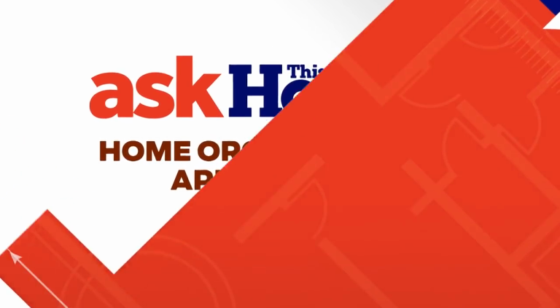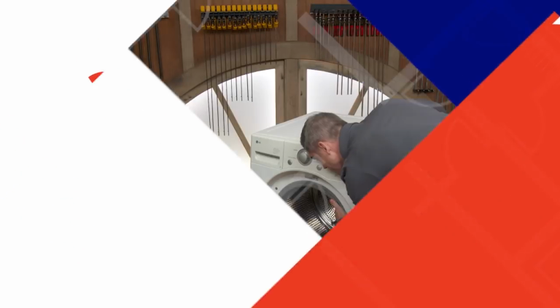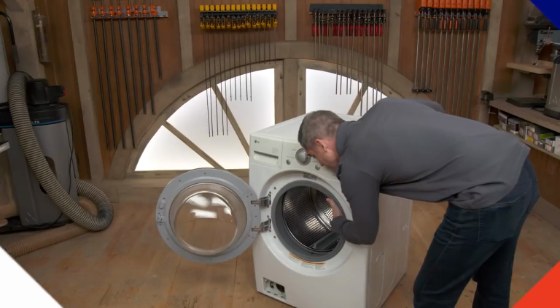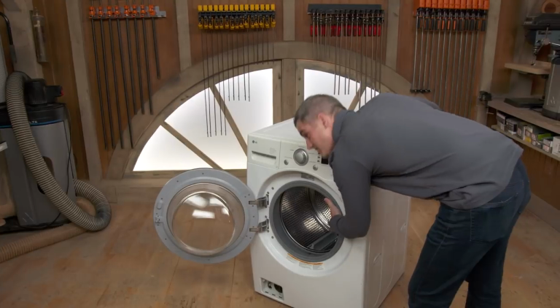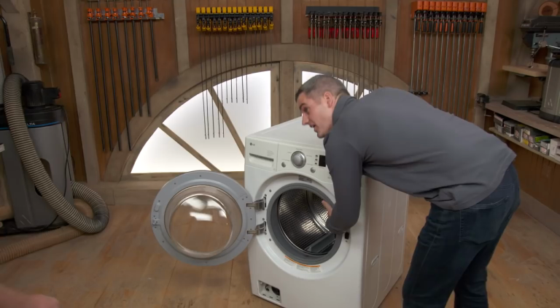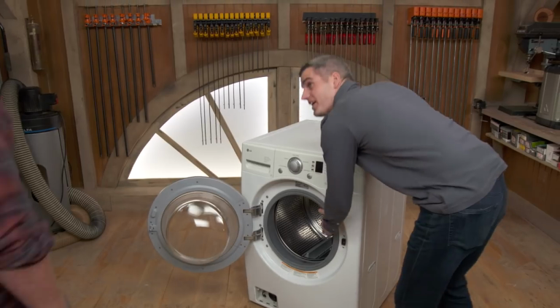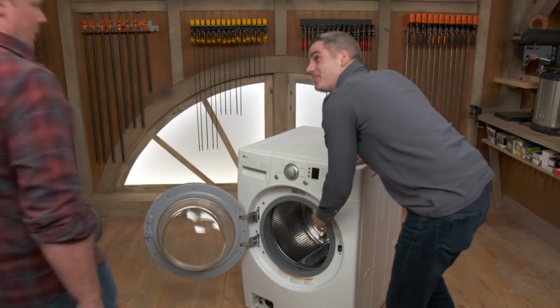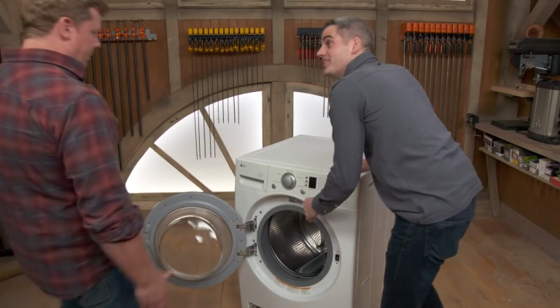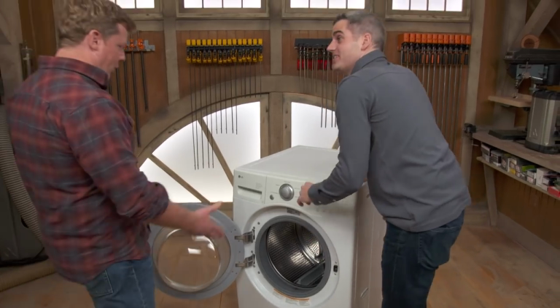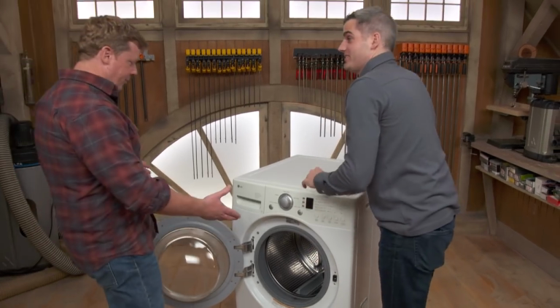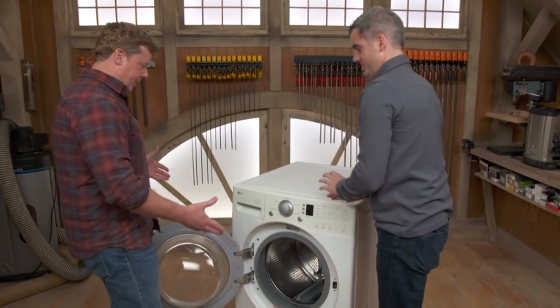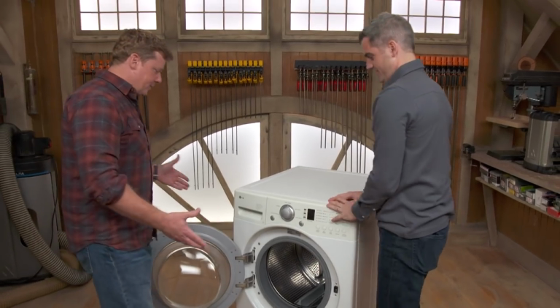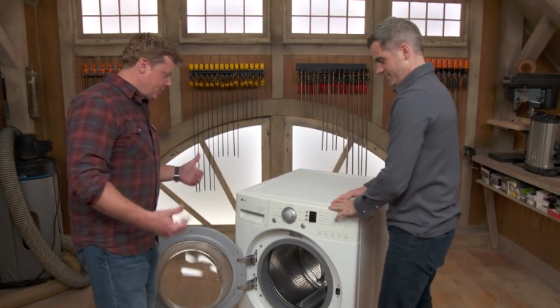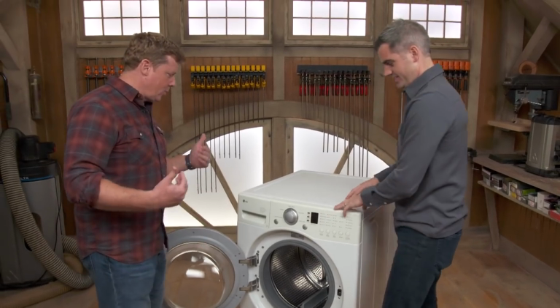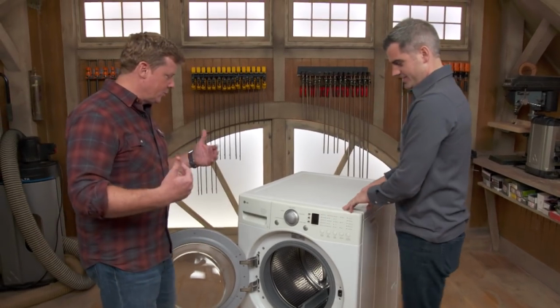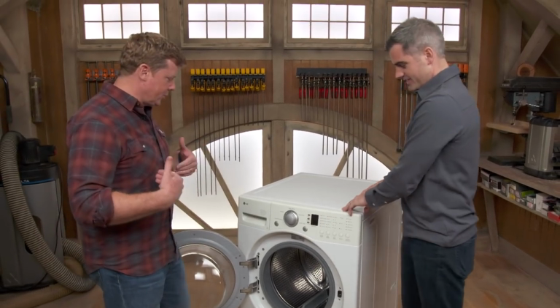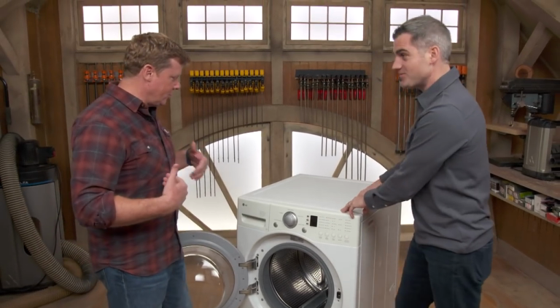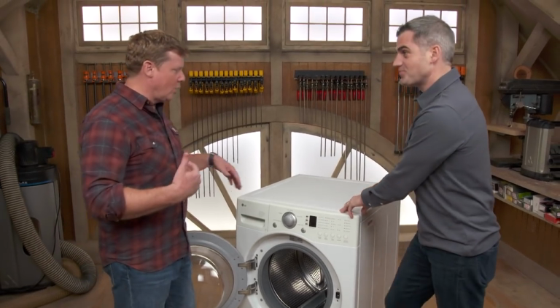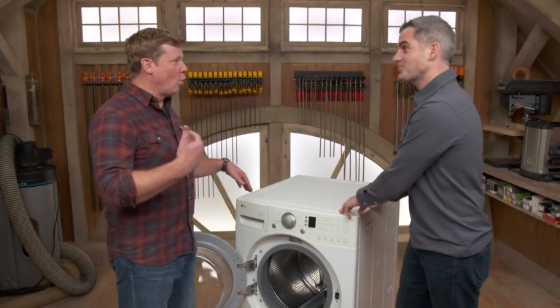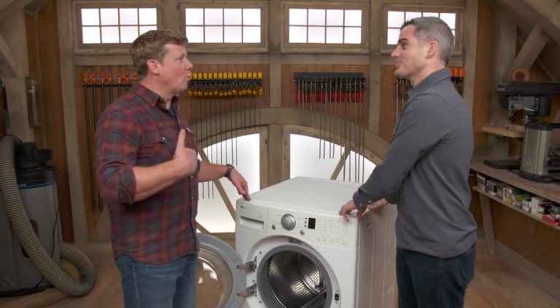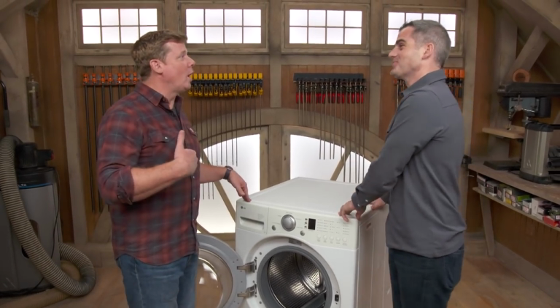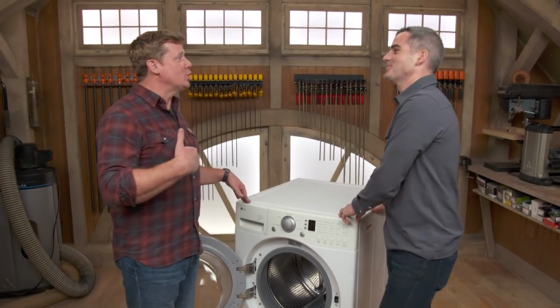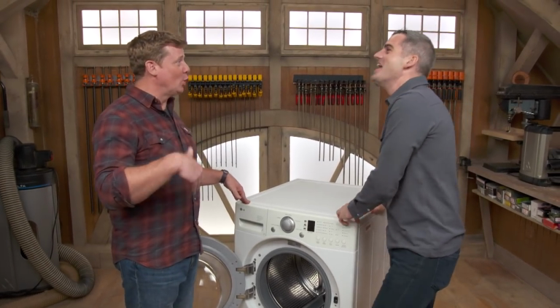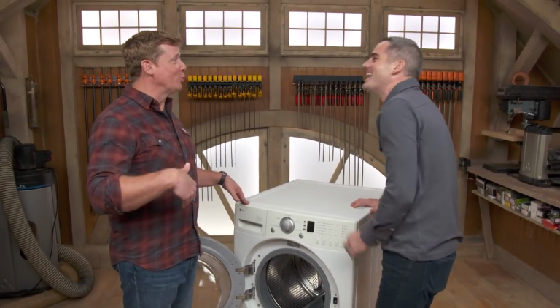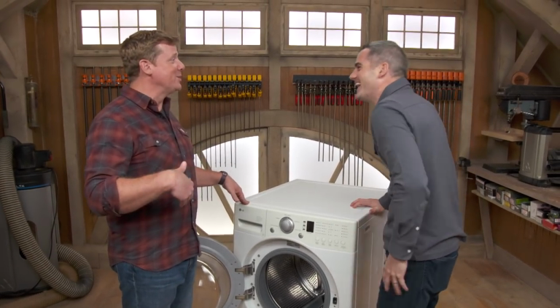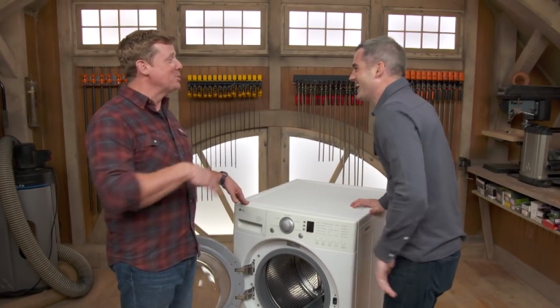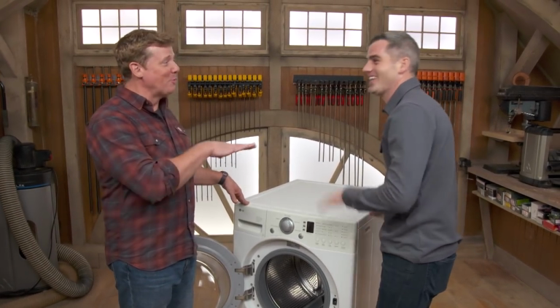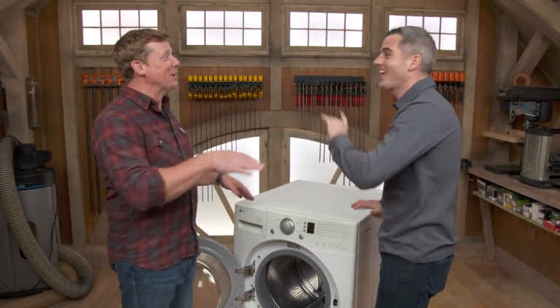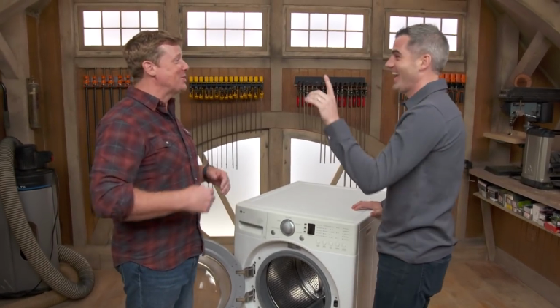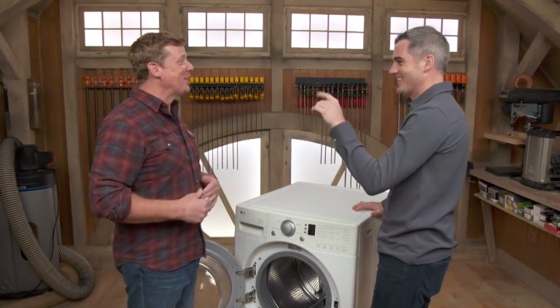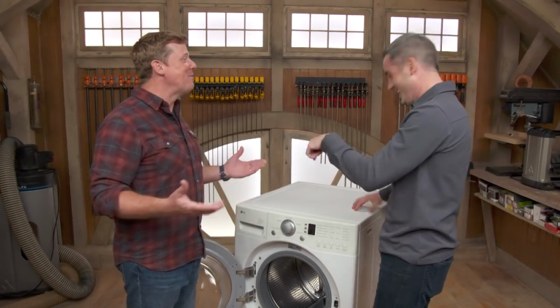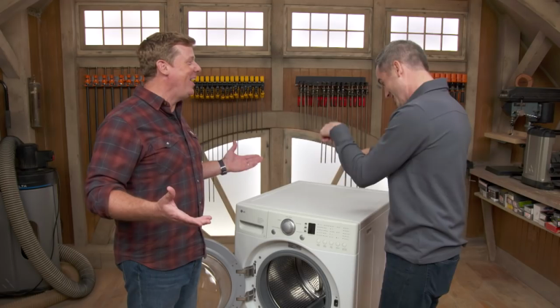Hey, Ross. Hey, Kevin. Perfect. So just so you know, warm wash, cold rinse, no bleach. Not going to happen. Come on.